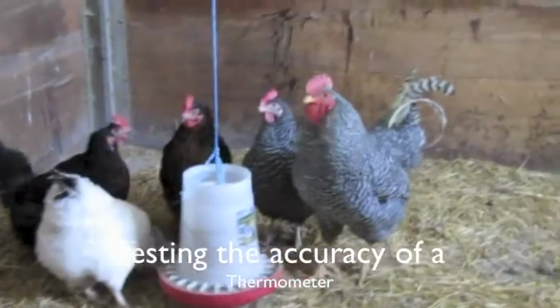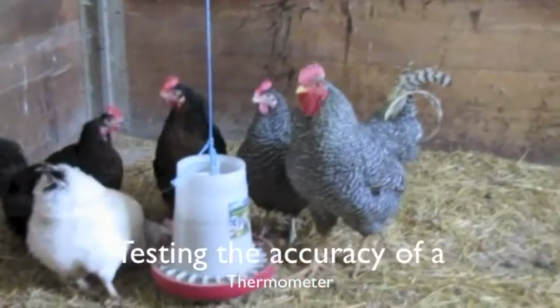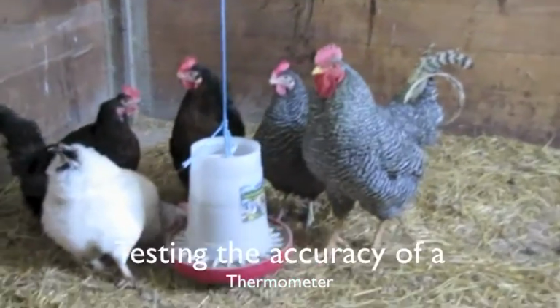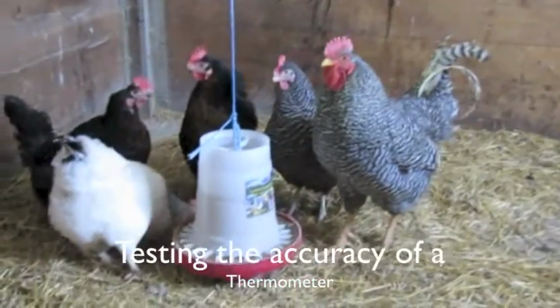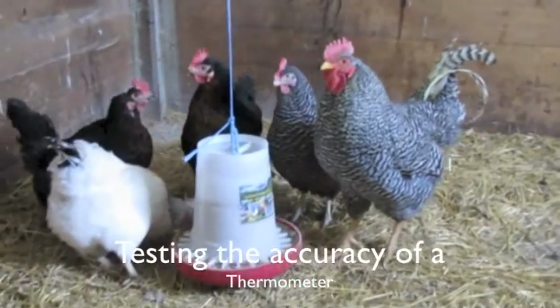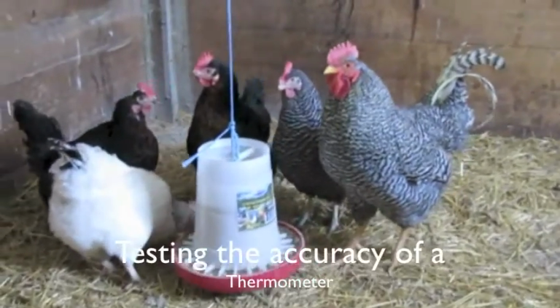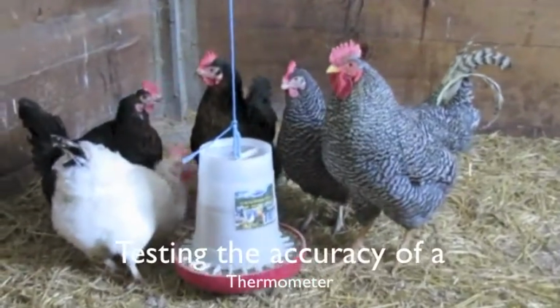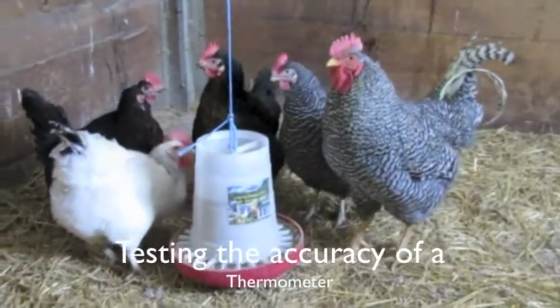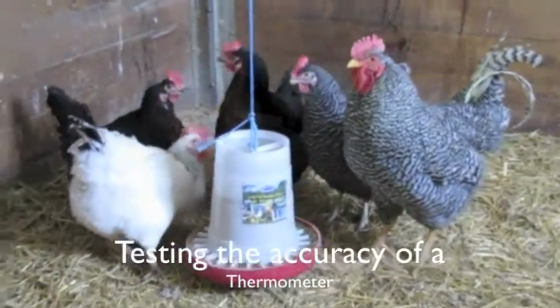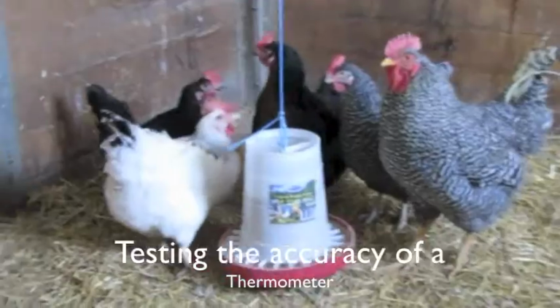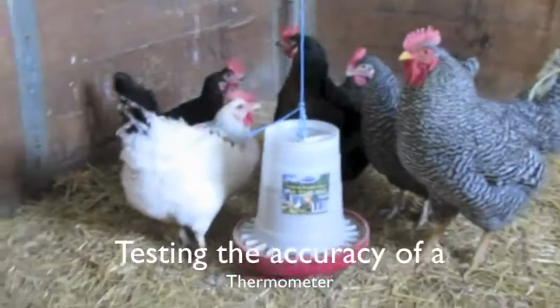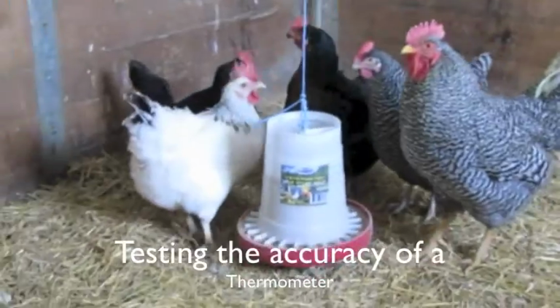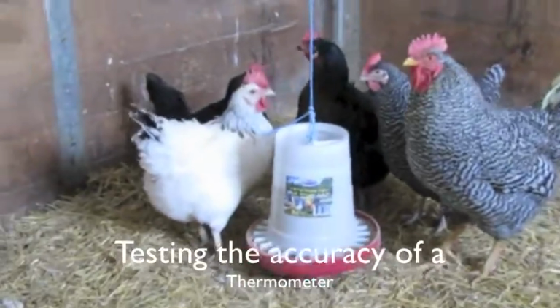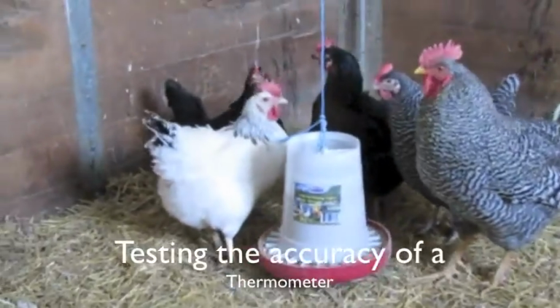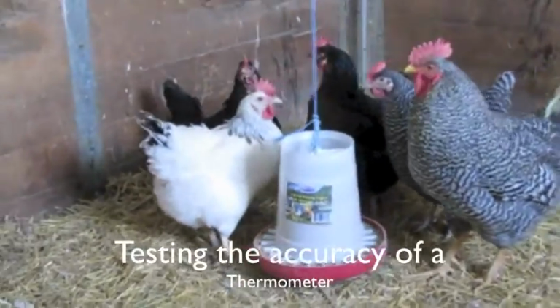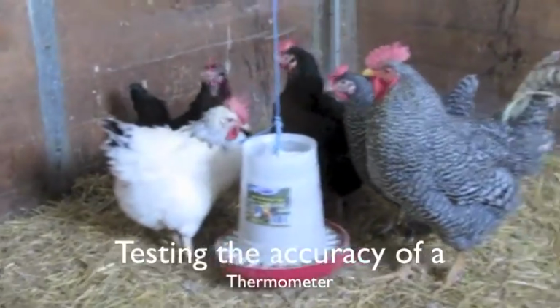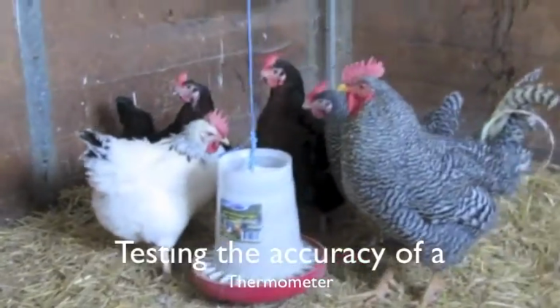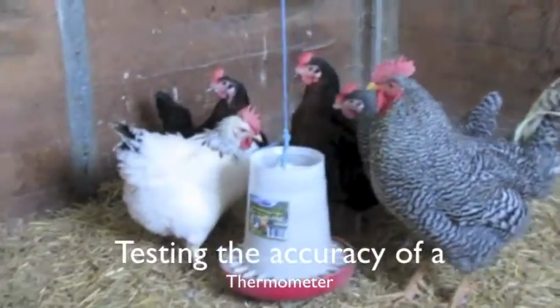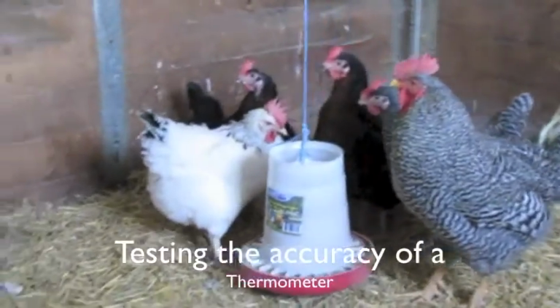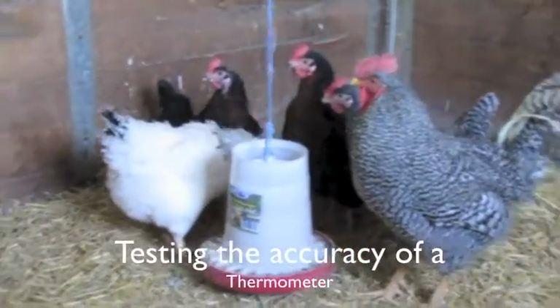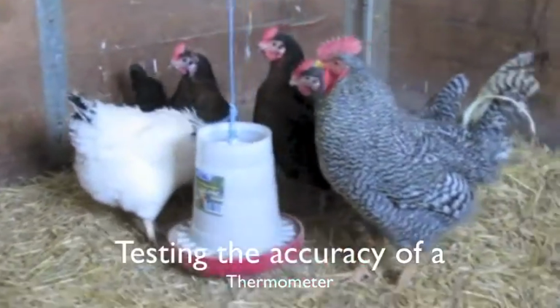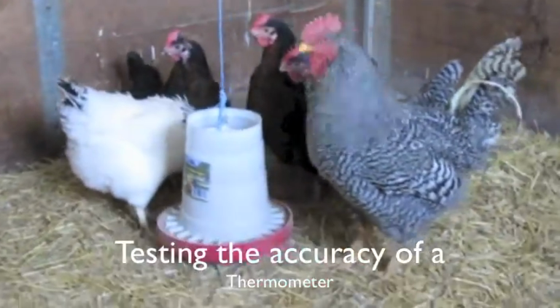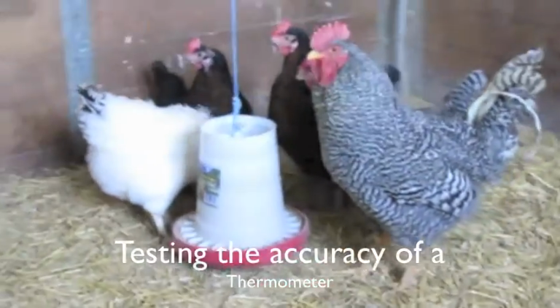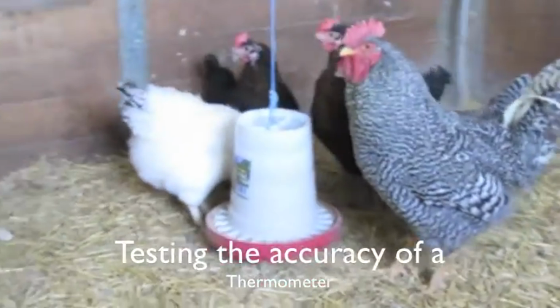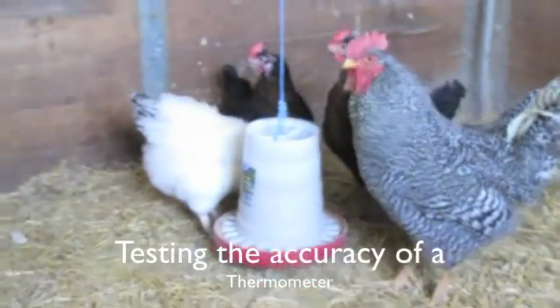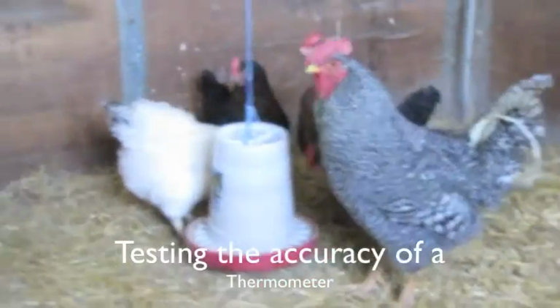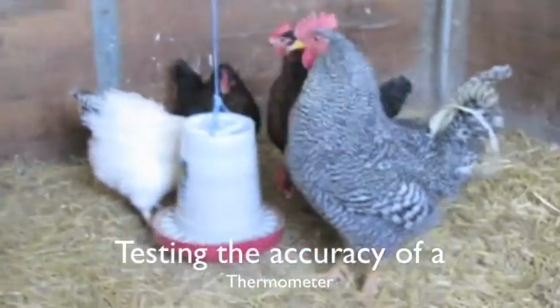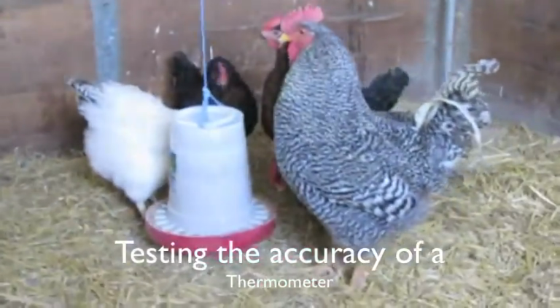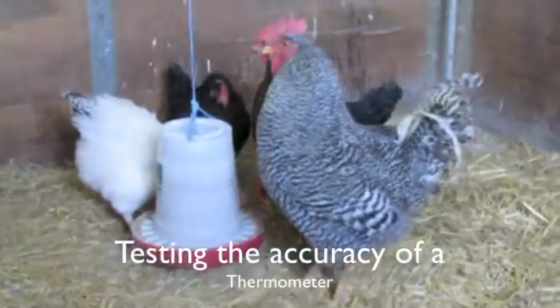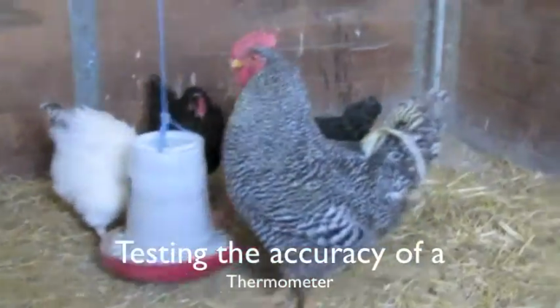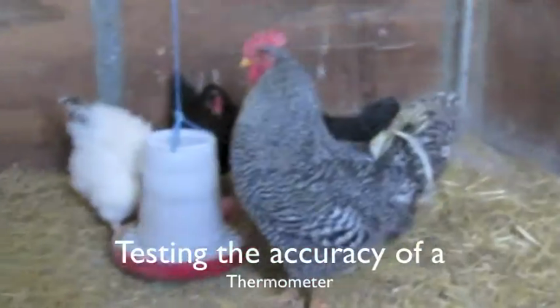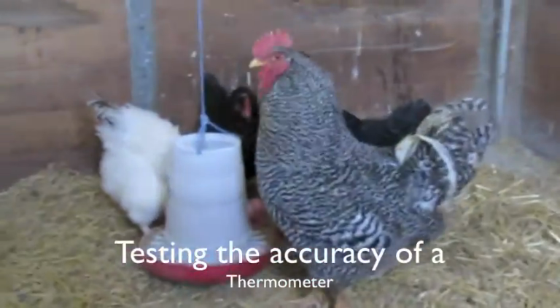We're getting ready to fire up the incubator and I want to test the accuracy of the thermometers that we have.